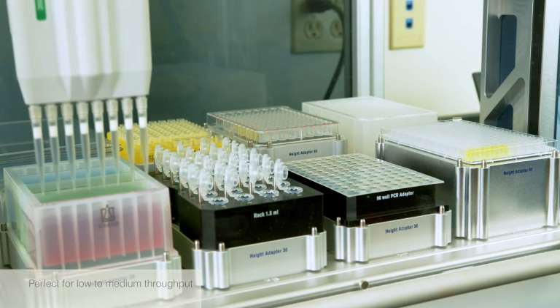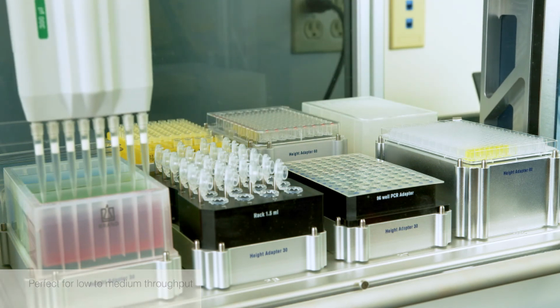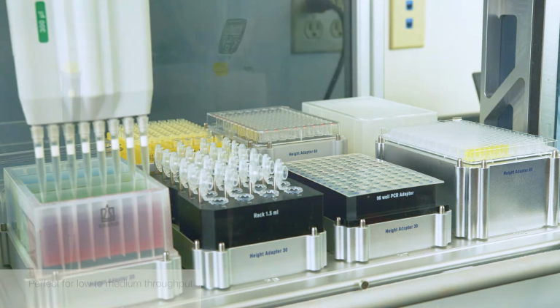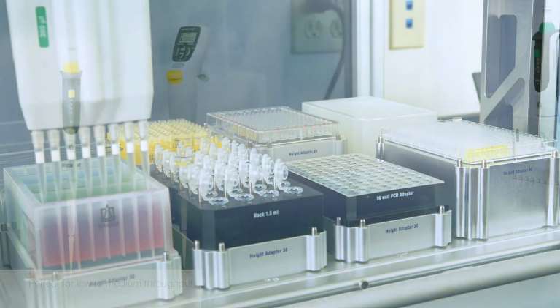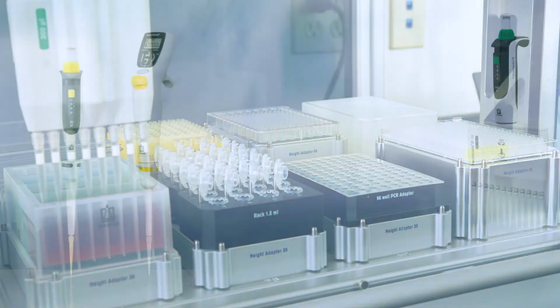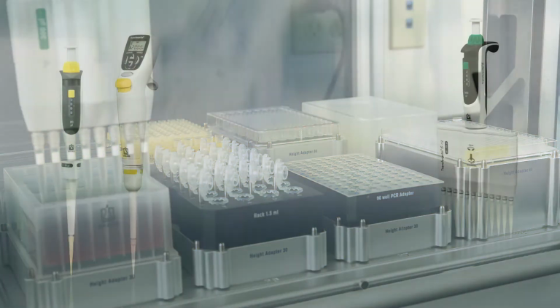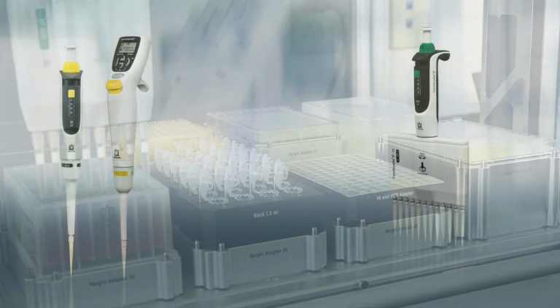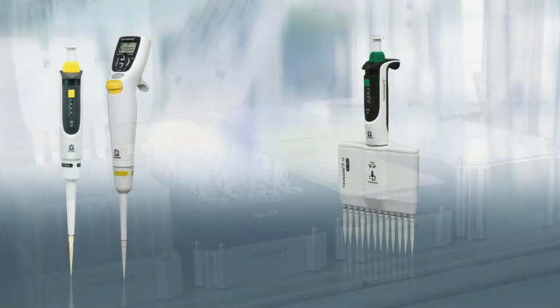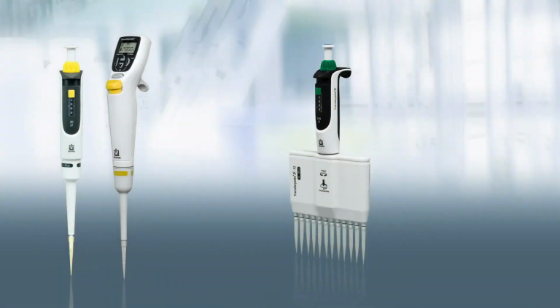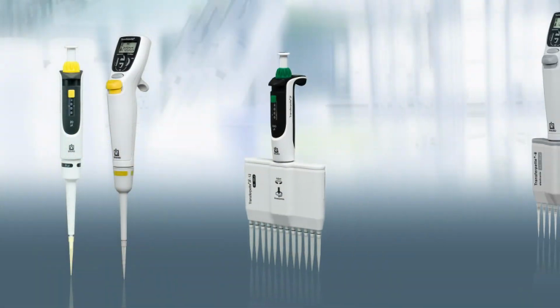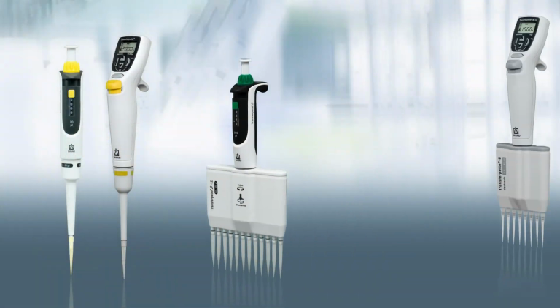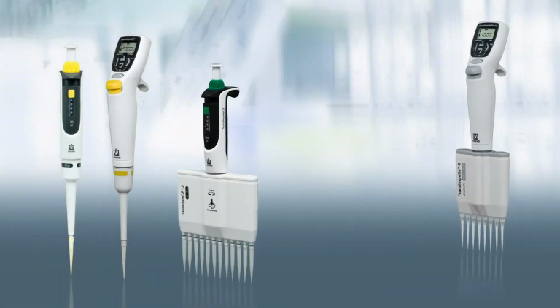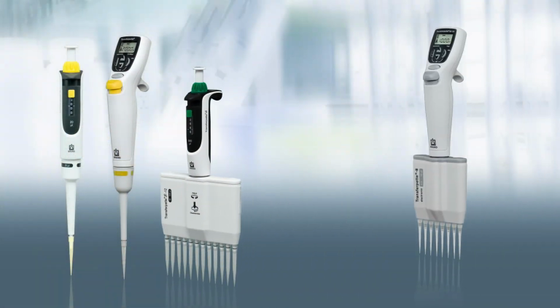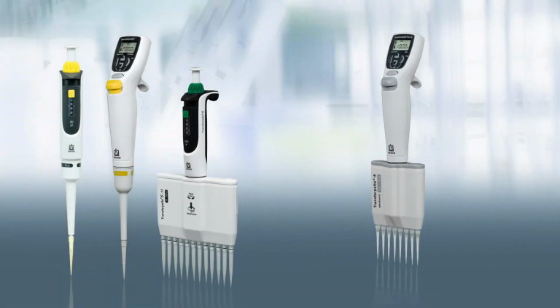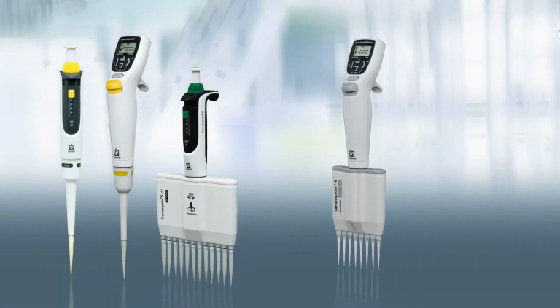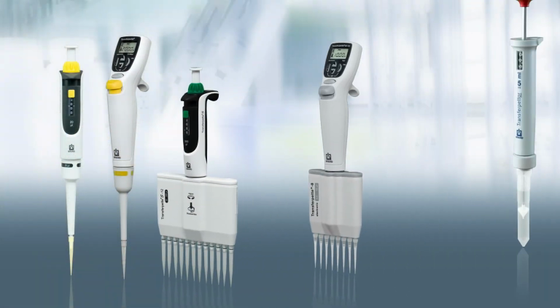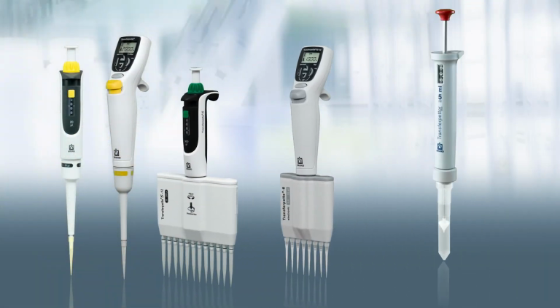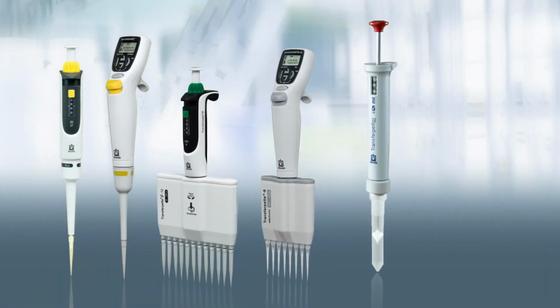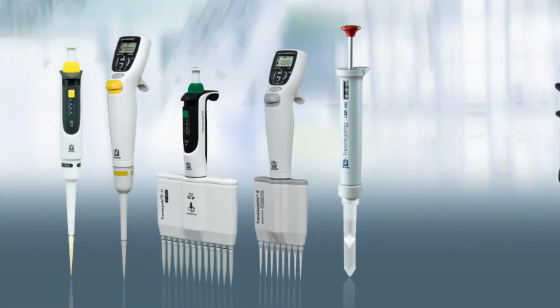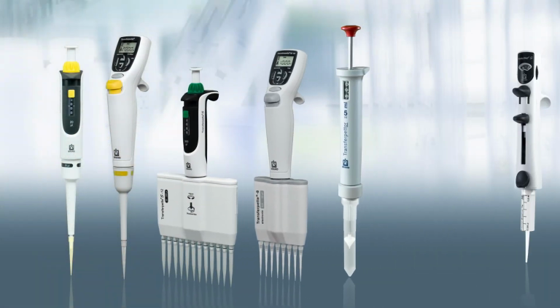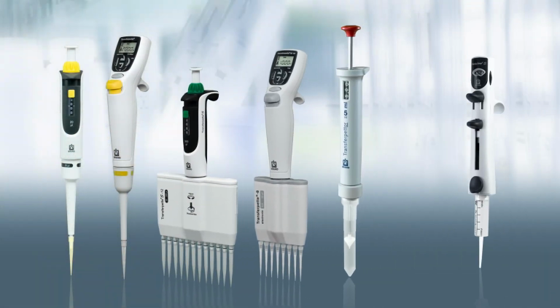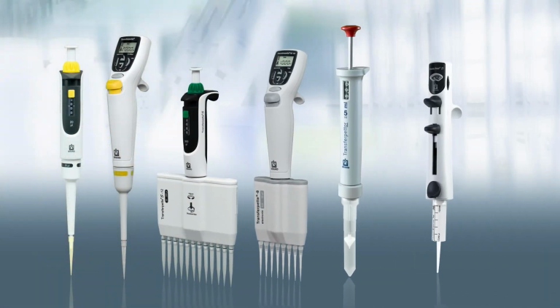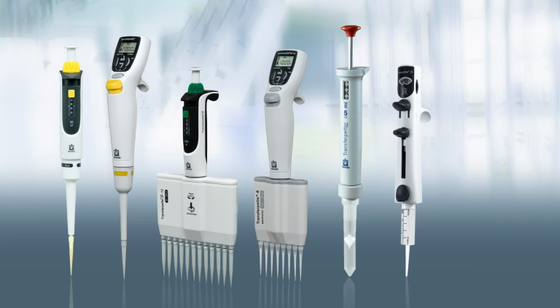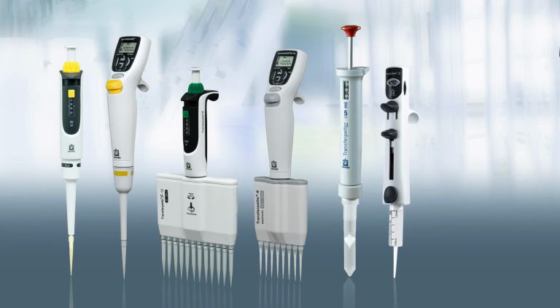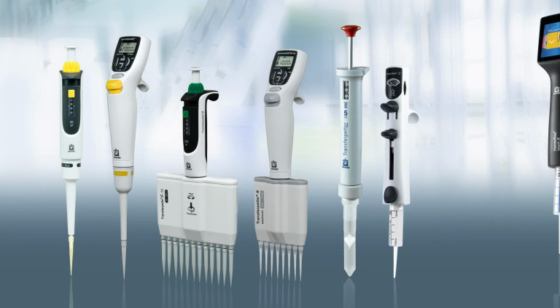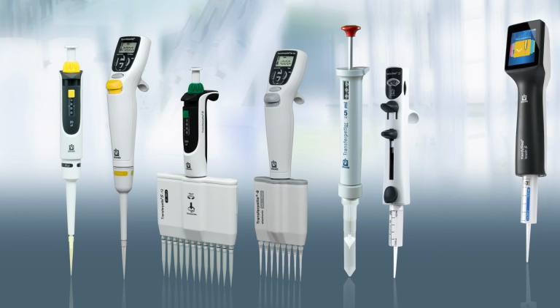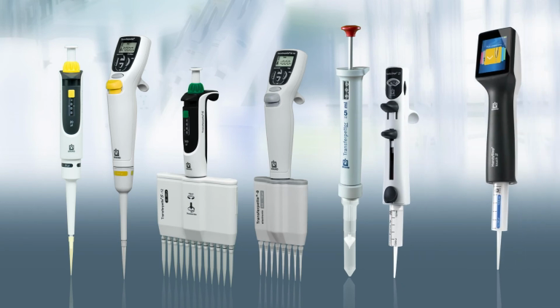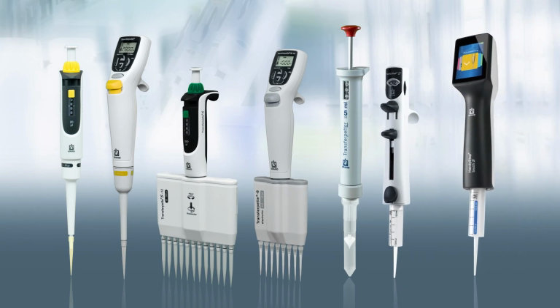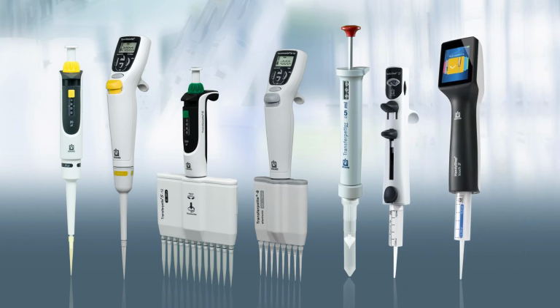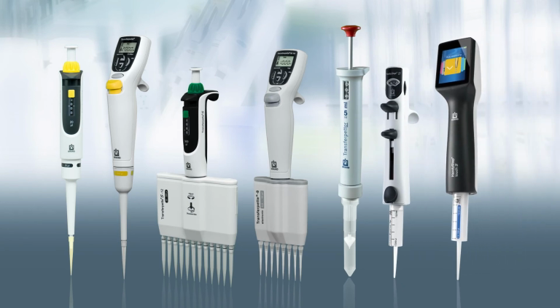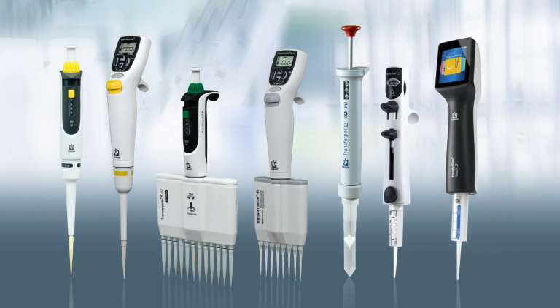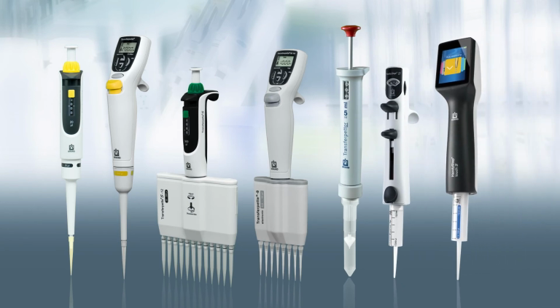Brandtech Scientific offers a full complement of solutions, no matter what your pipetting needs may be.